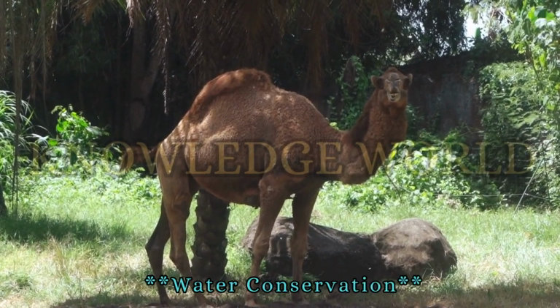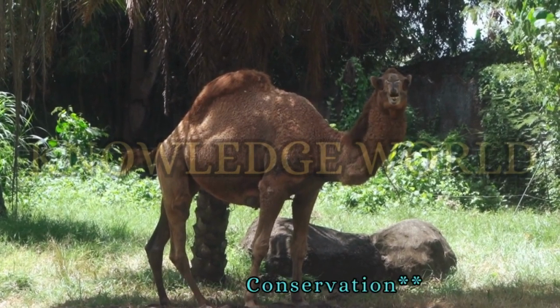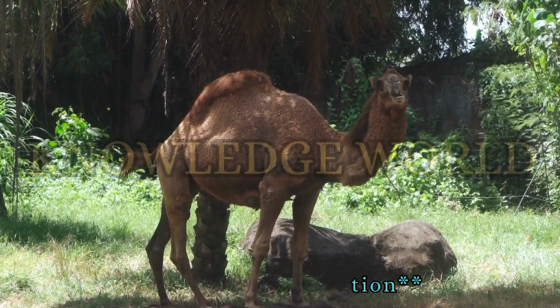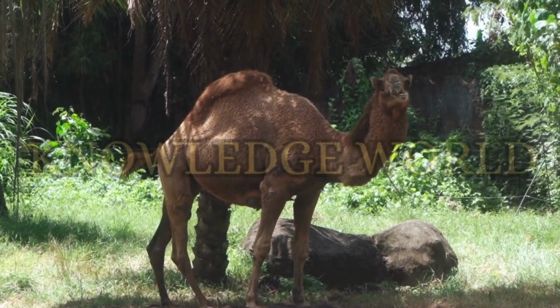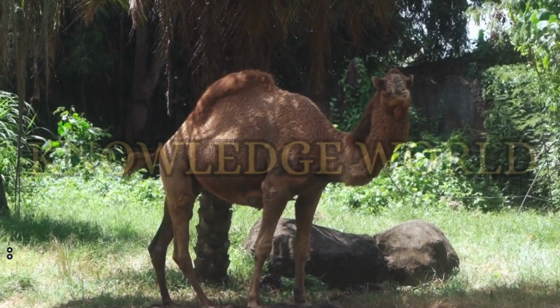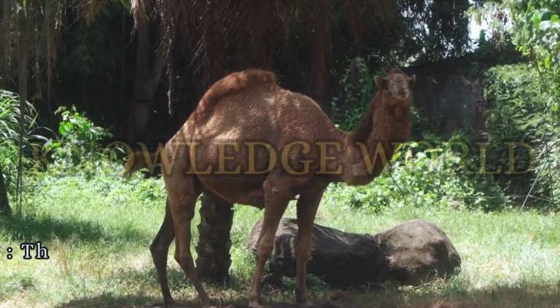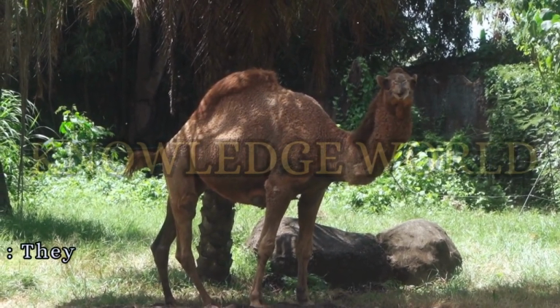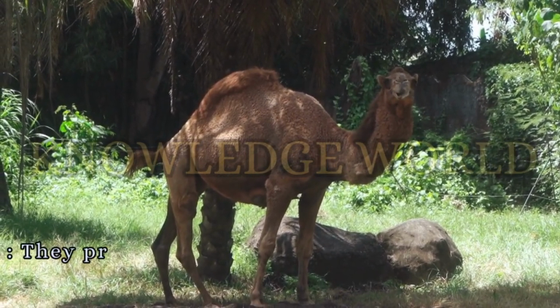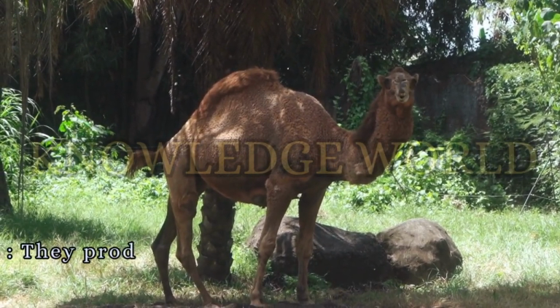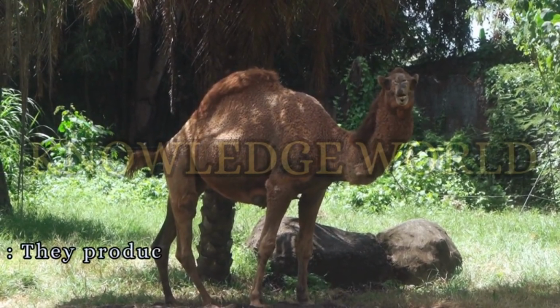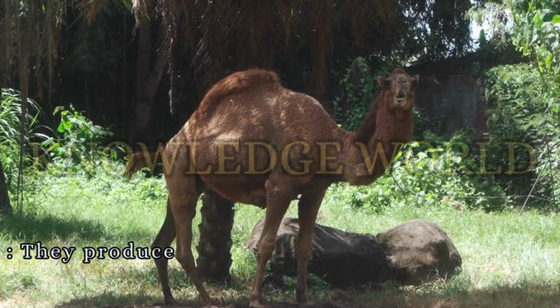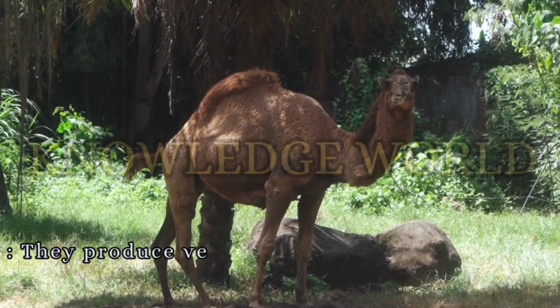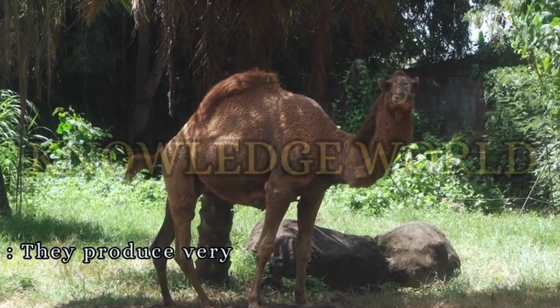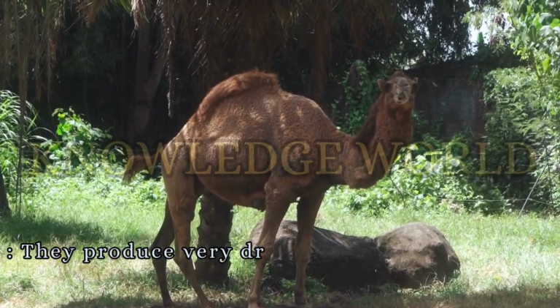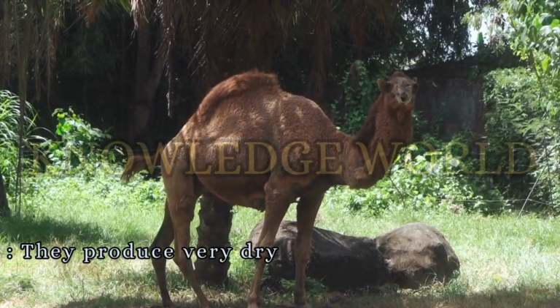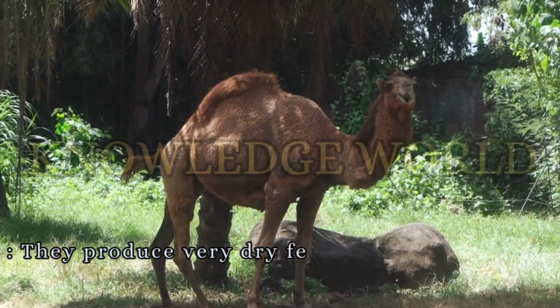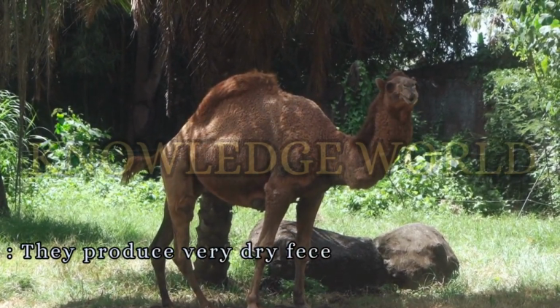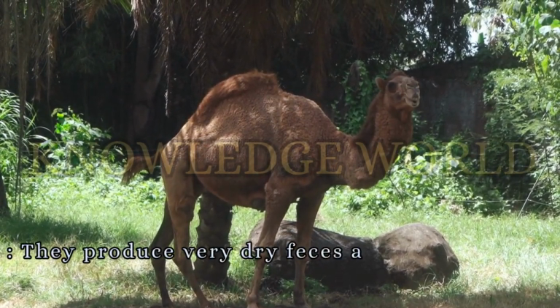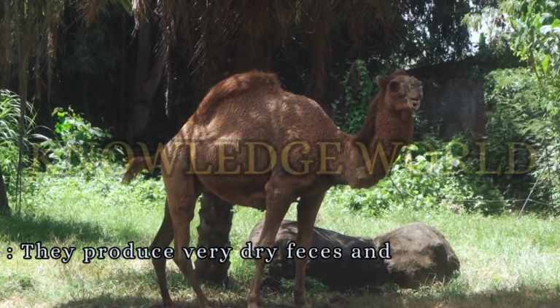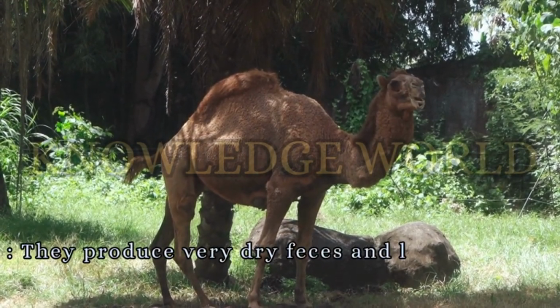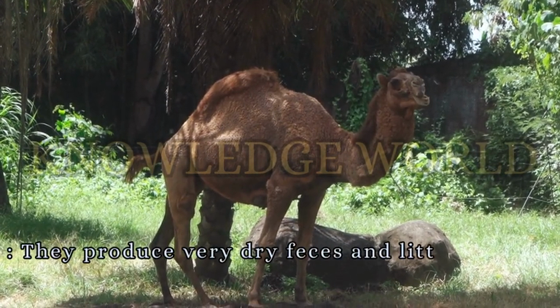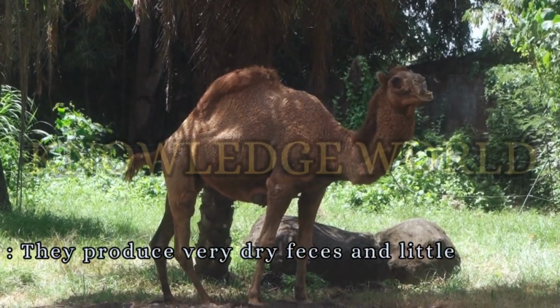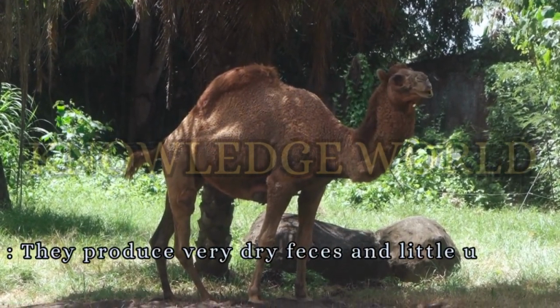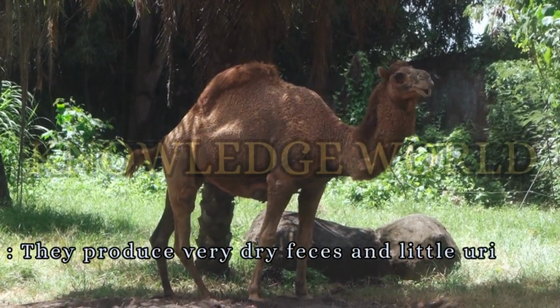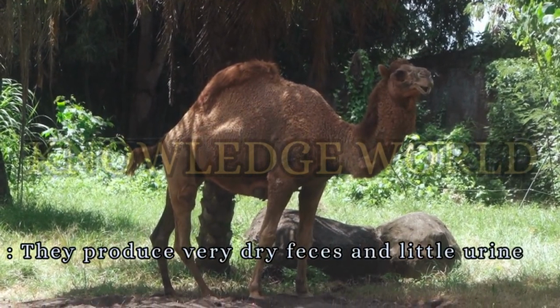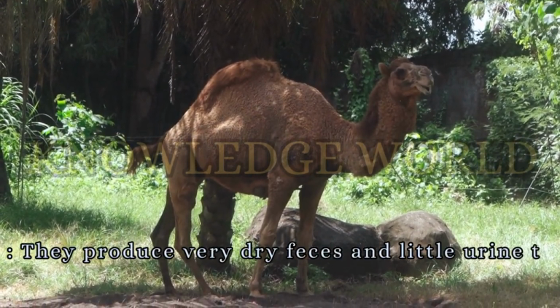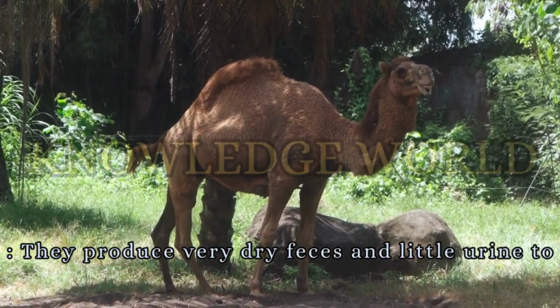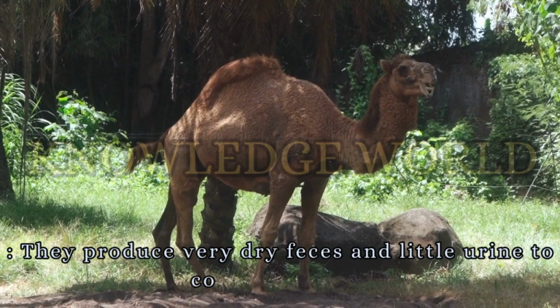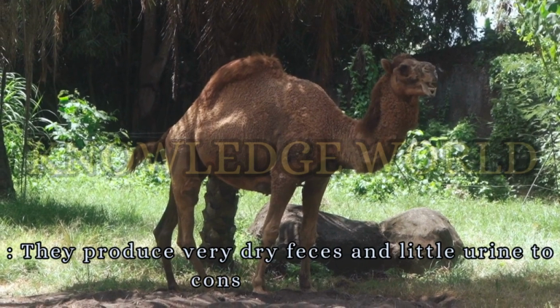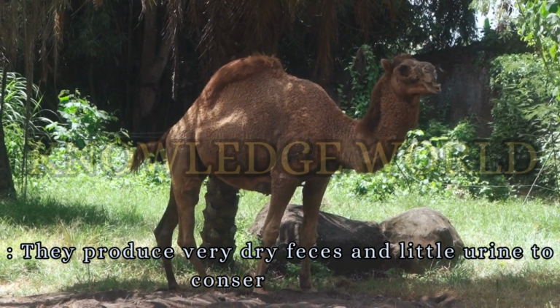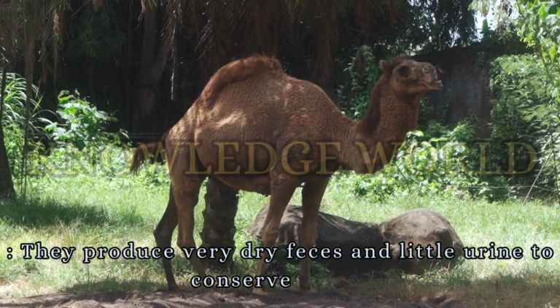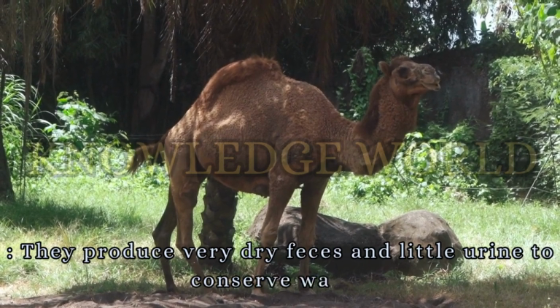Water Conservation. Camels produce very dry feces and little urine to conserve water.